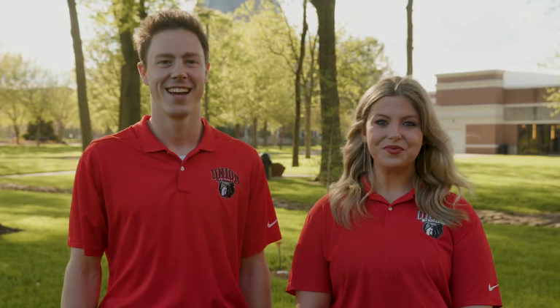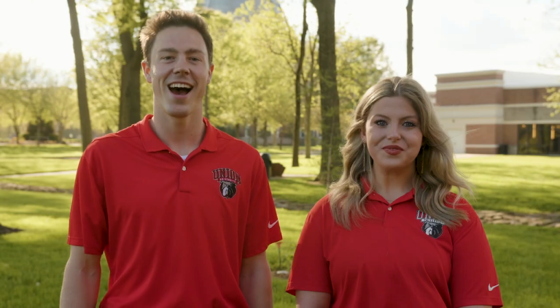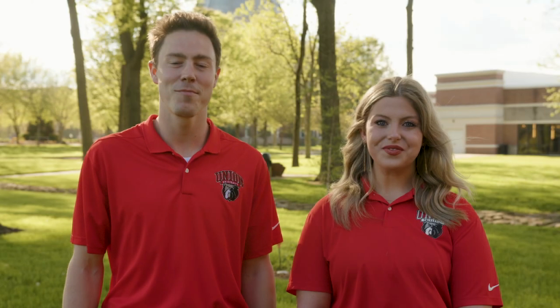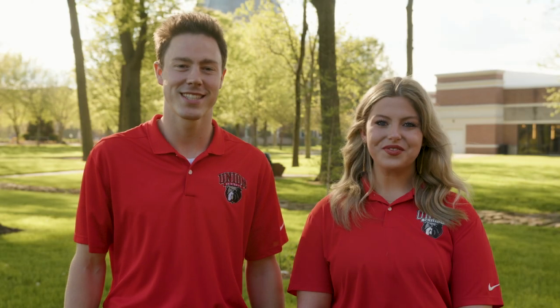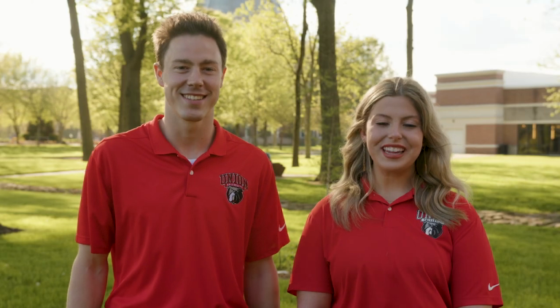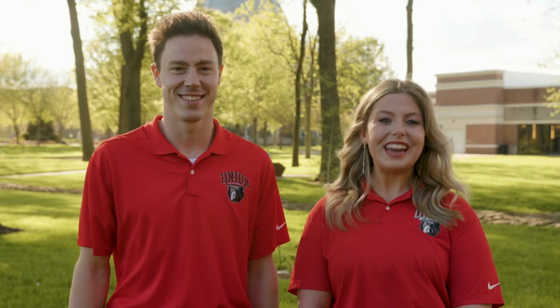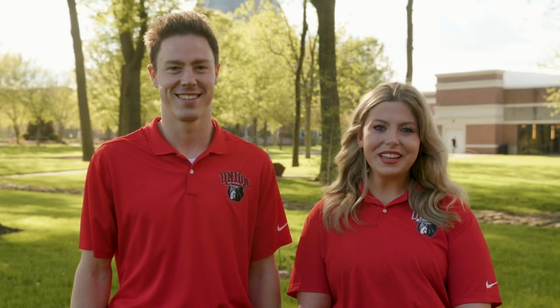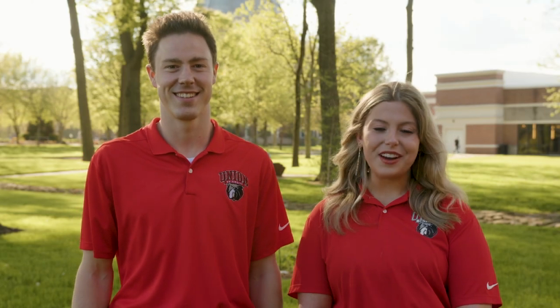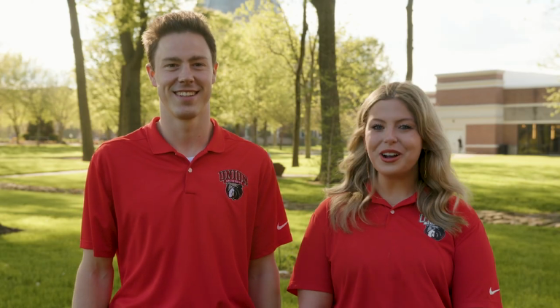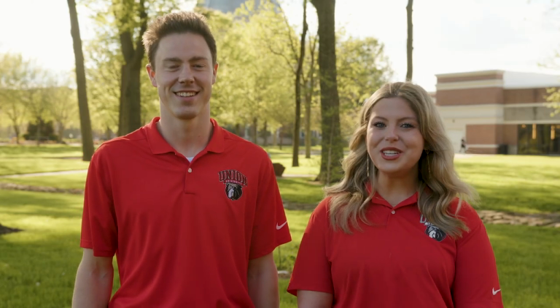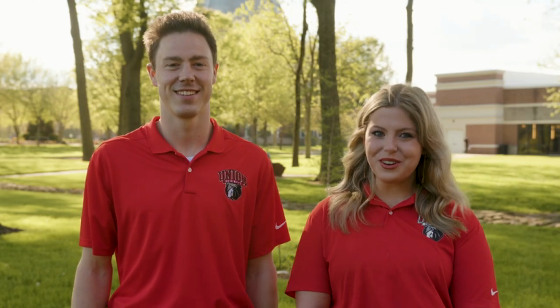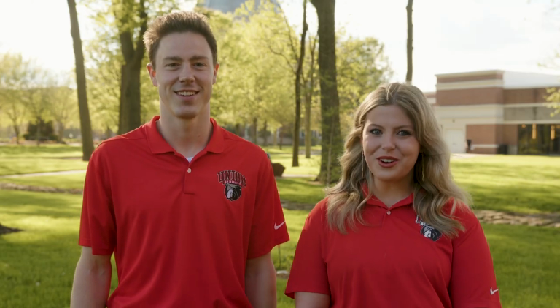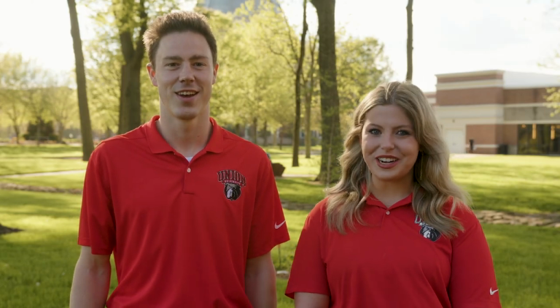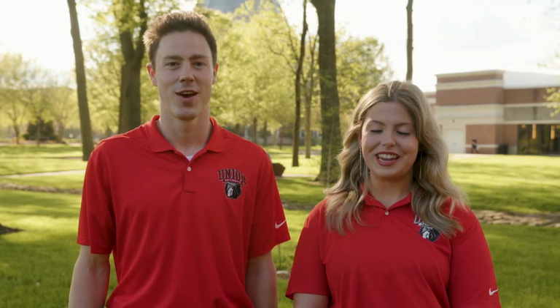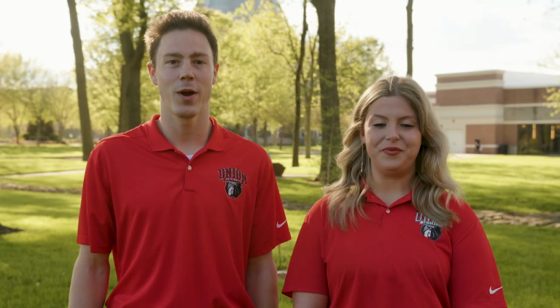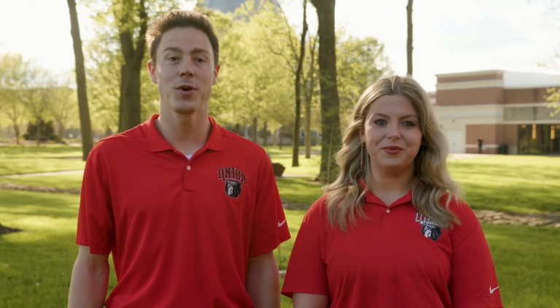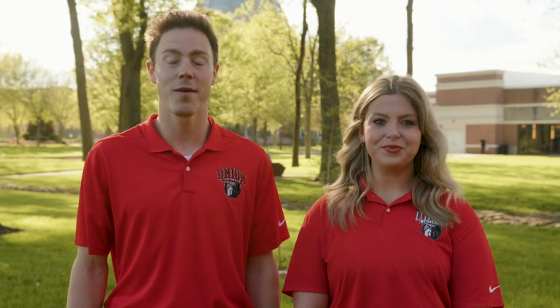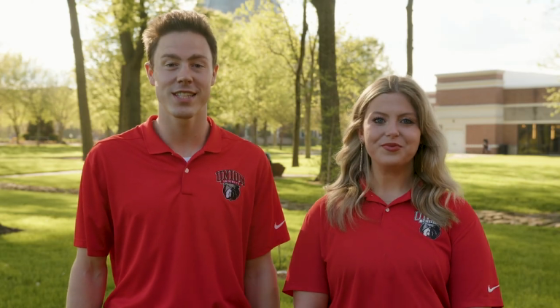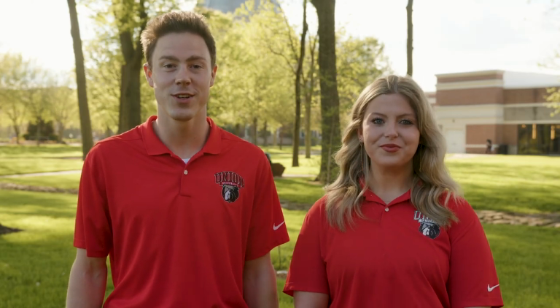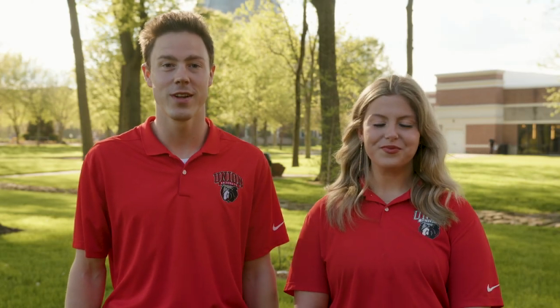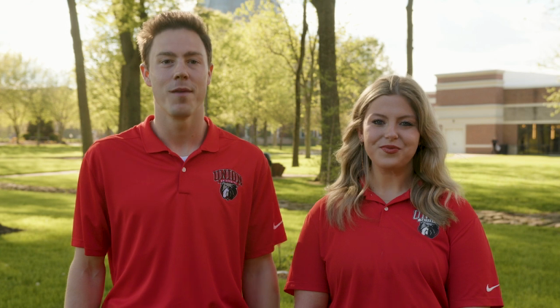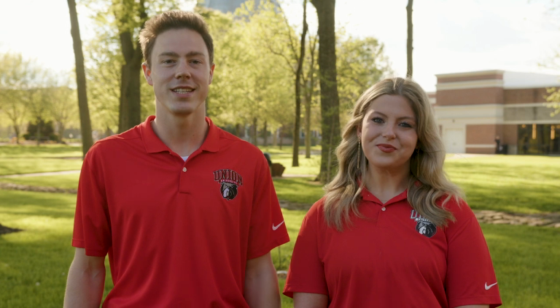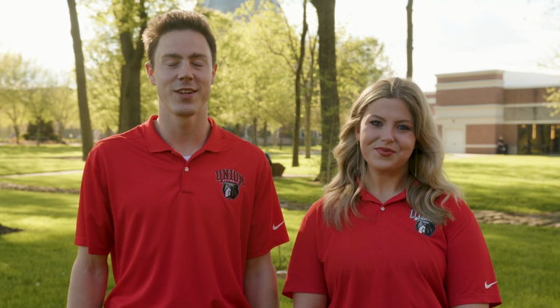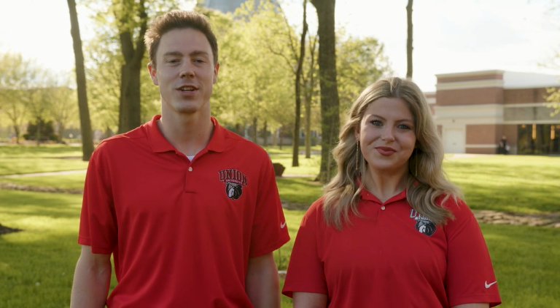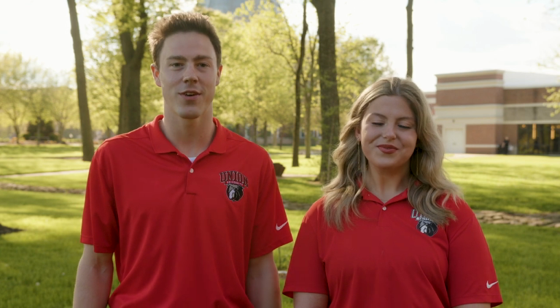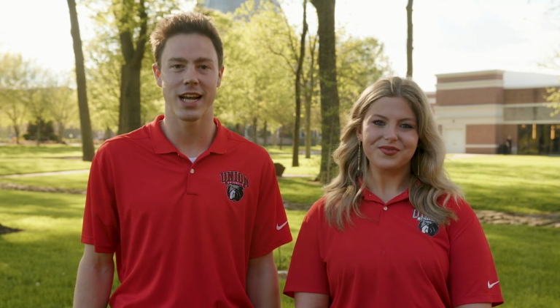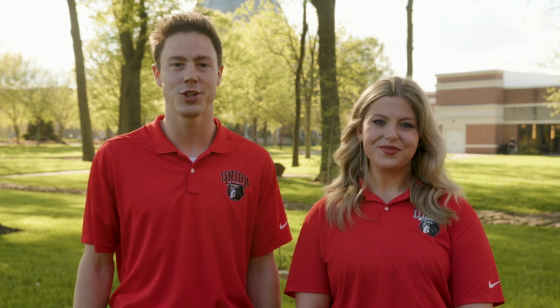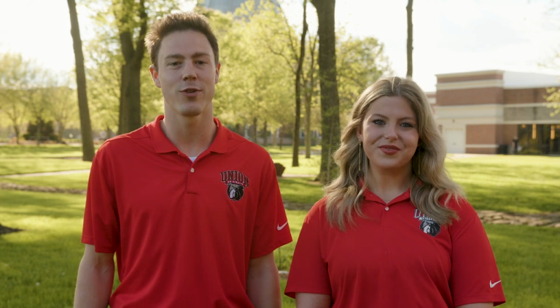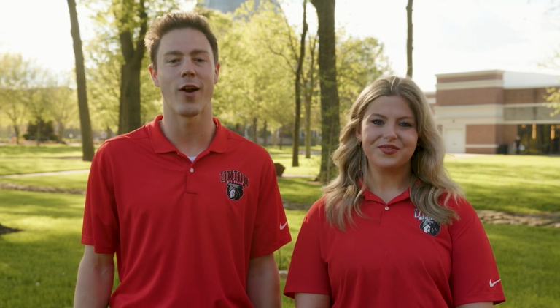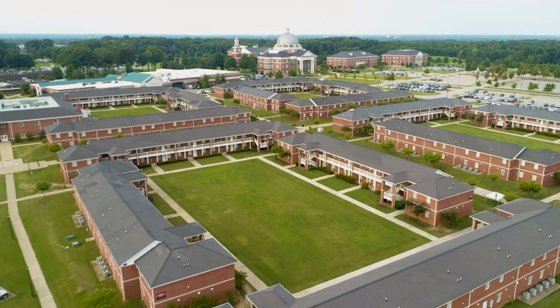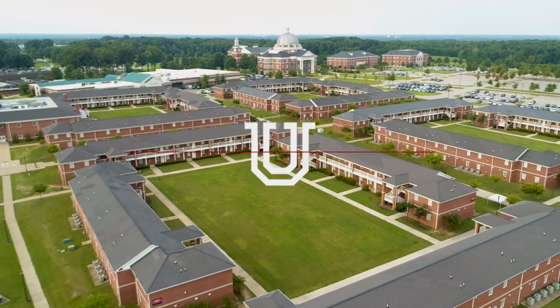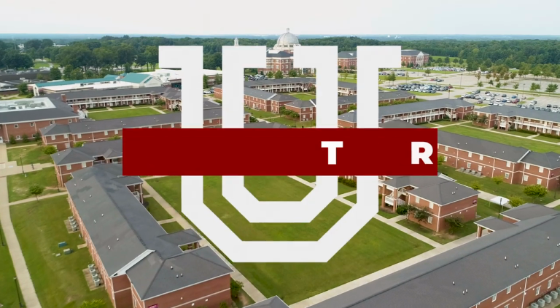Hi, I'm Preston and I'm Leah. Welcome to Union University. We hope you can come visit soon, but until then we're so excited to show you around our beautiful campus.